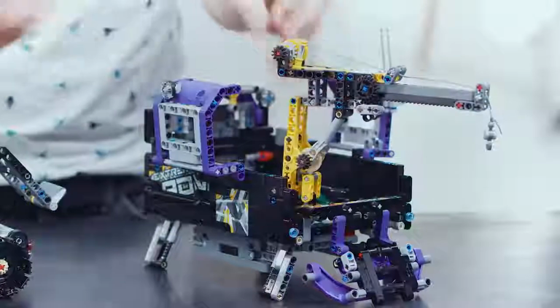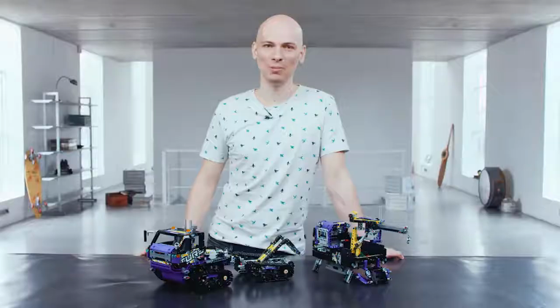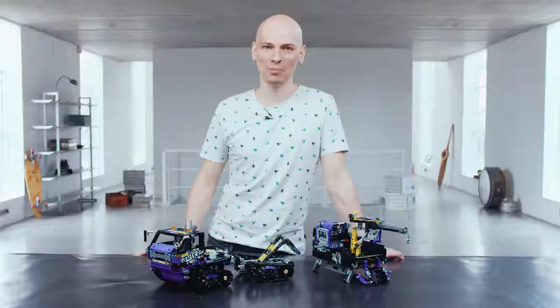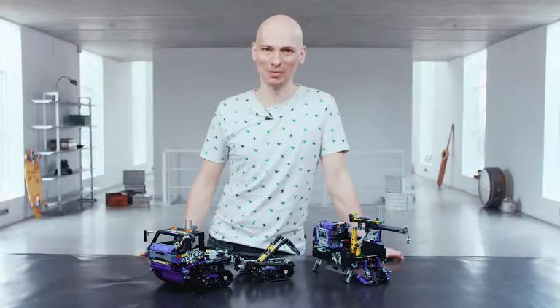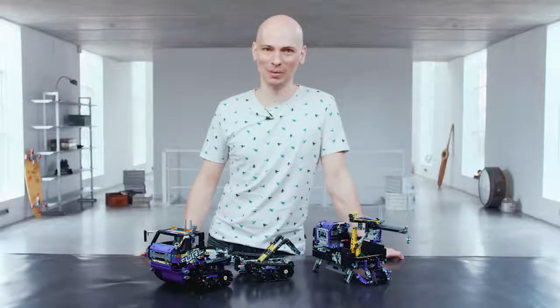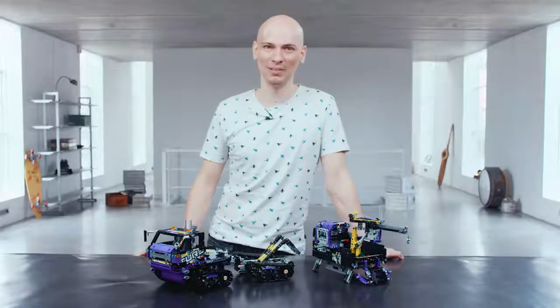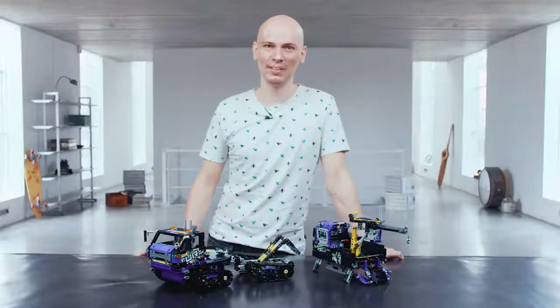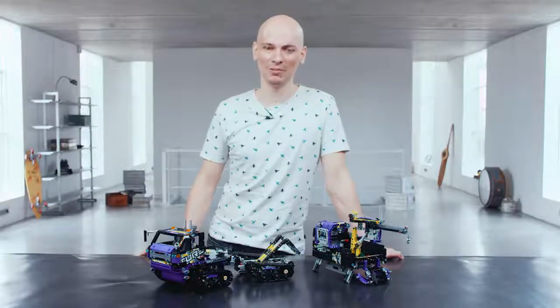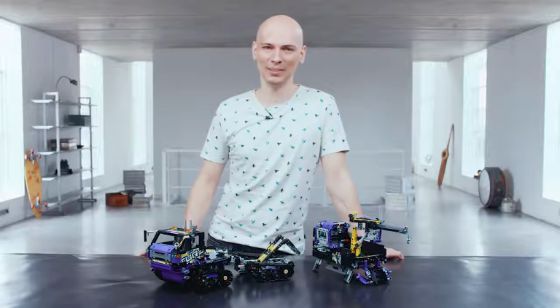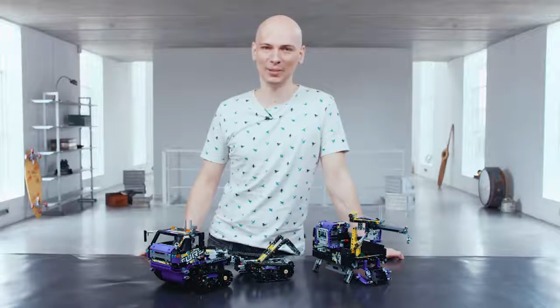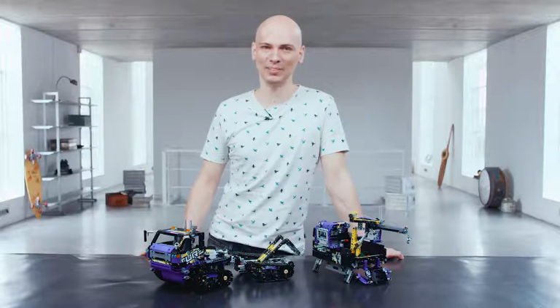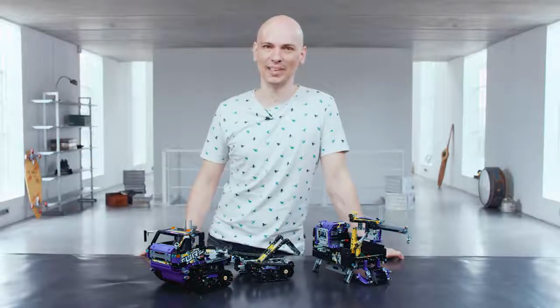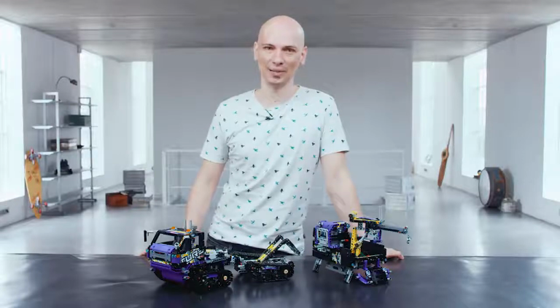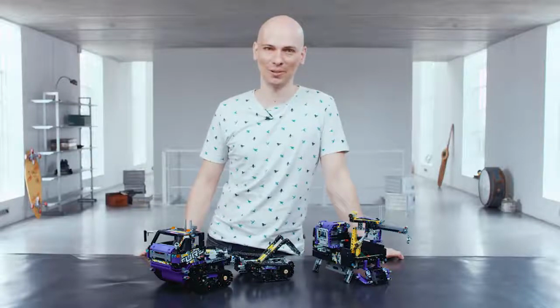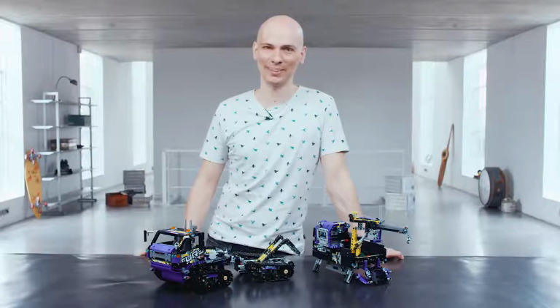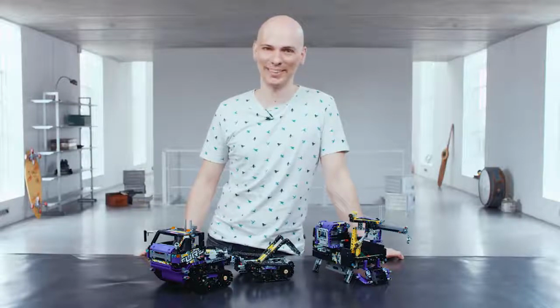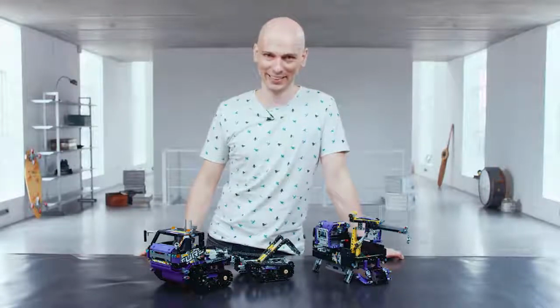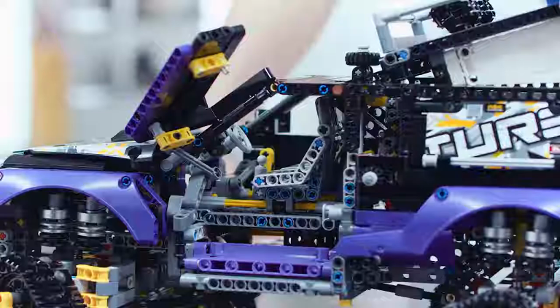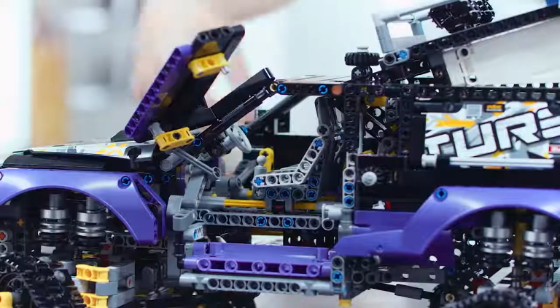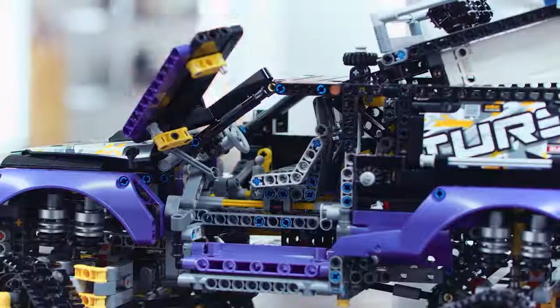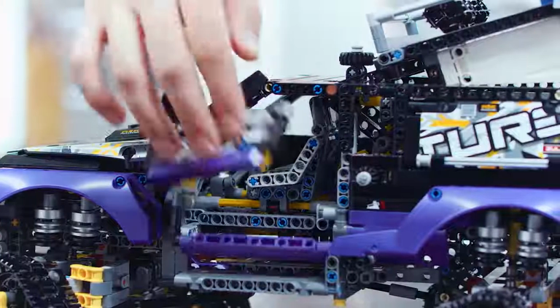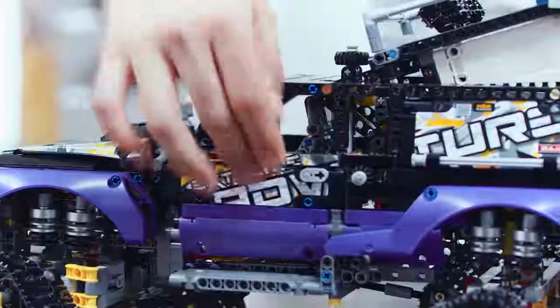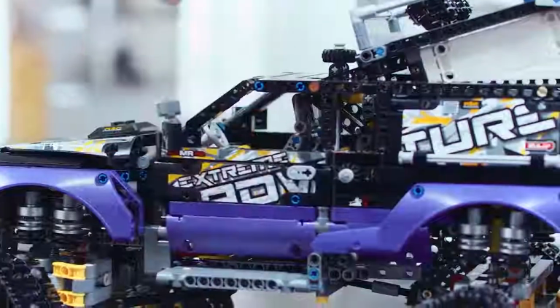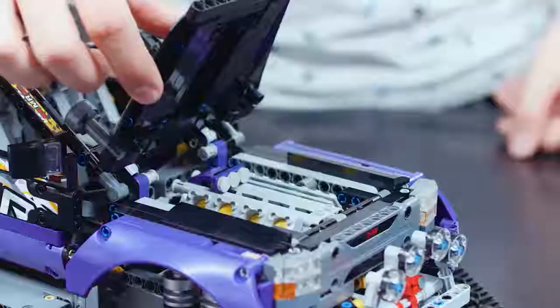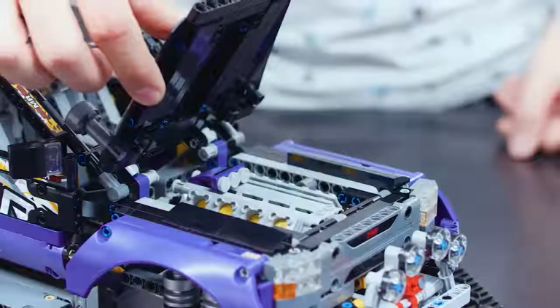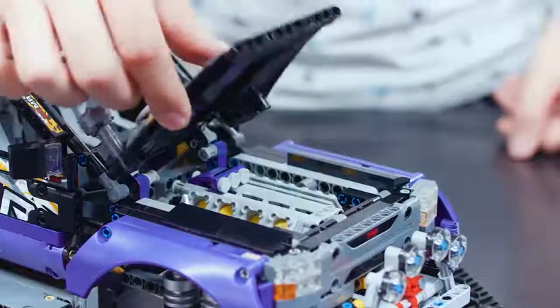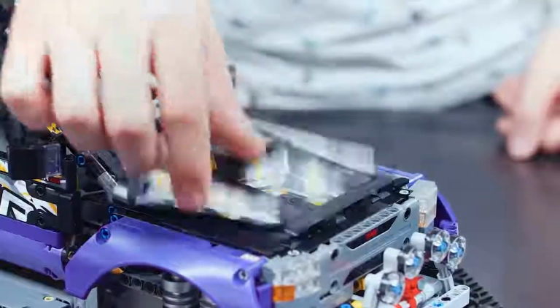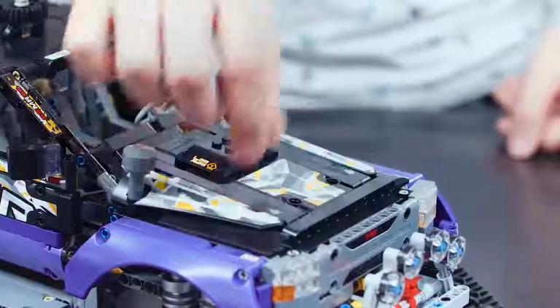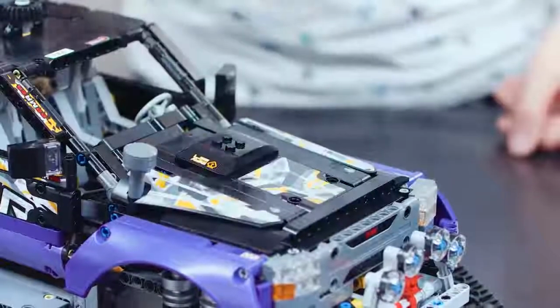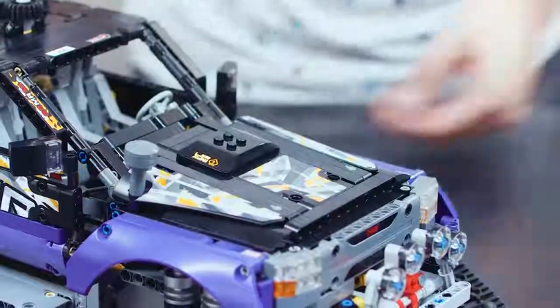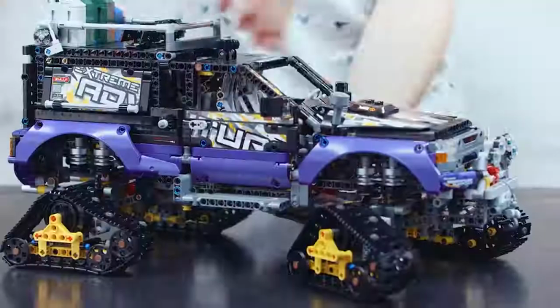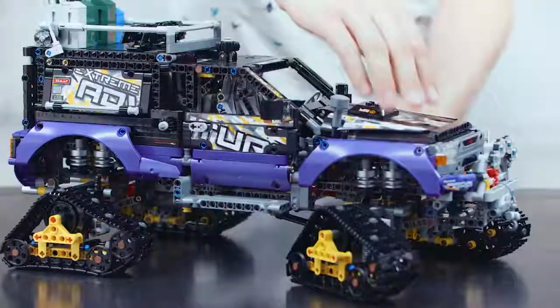If you want to build this model, download the instructions at lego.com/technic.